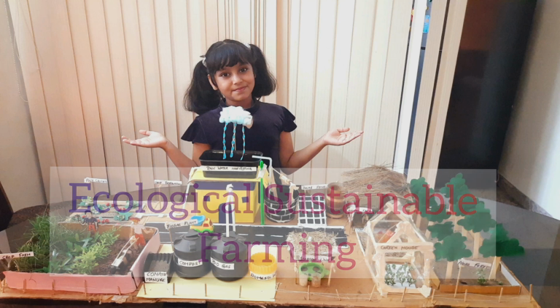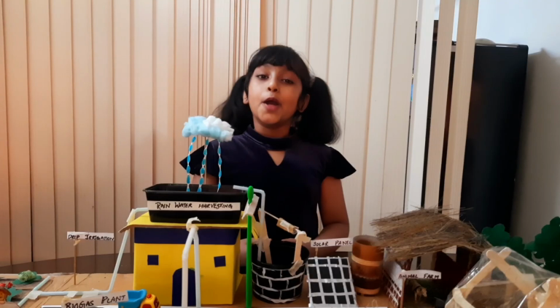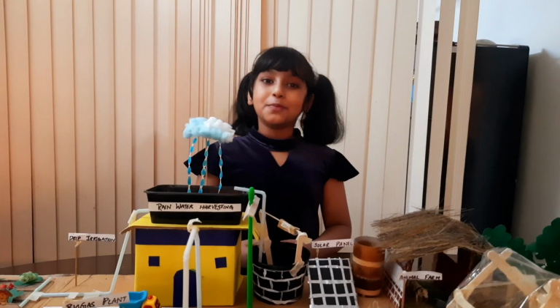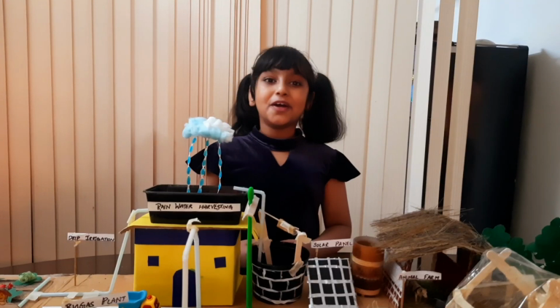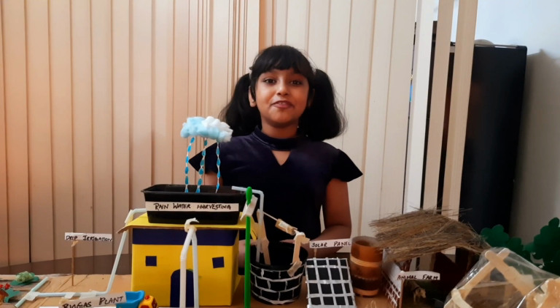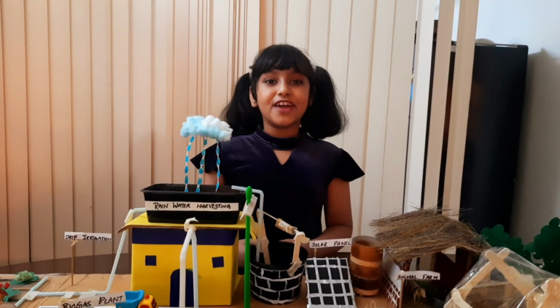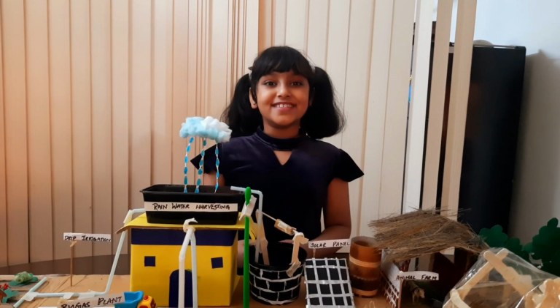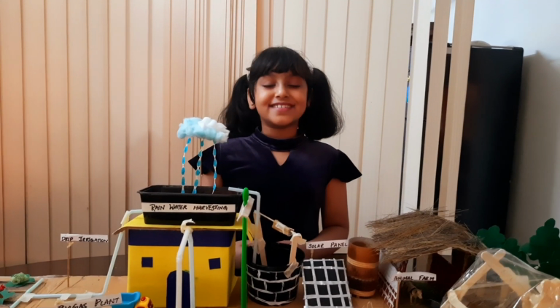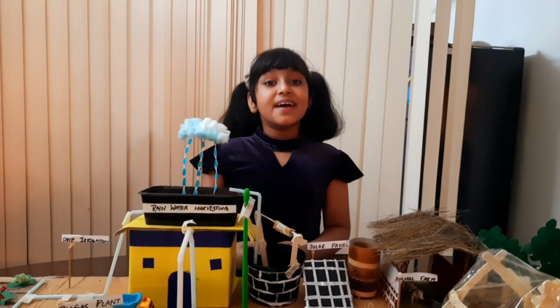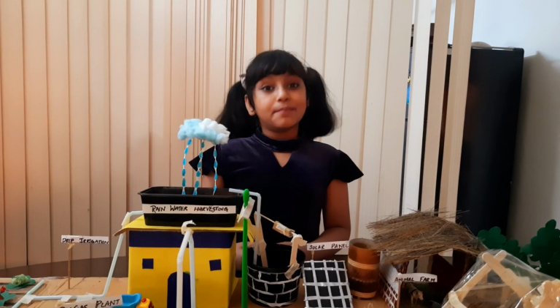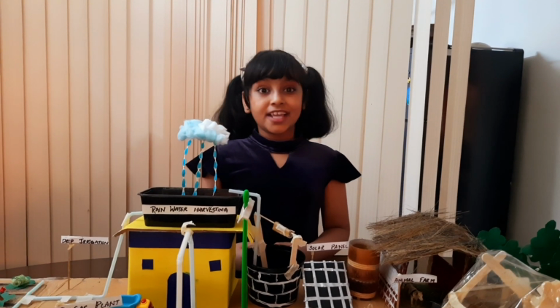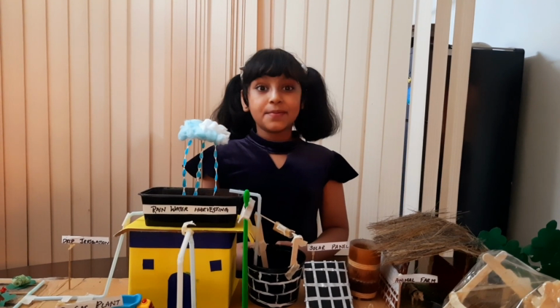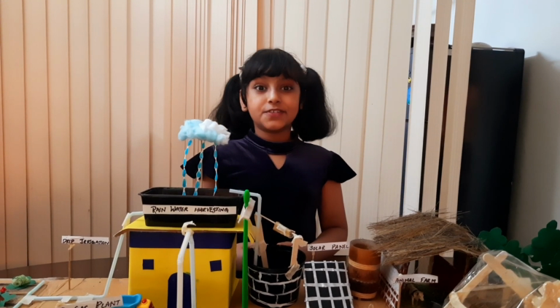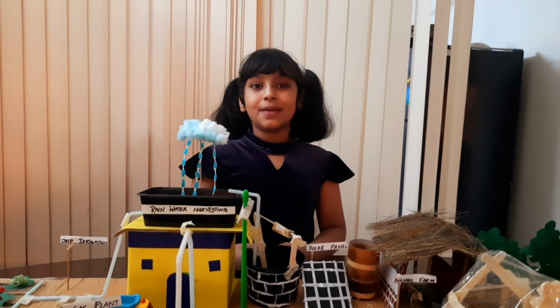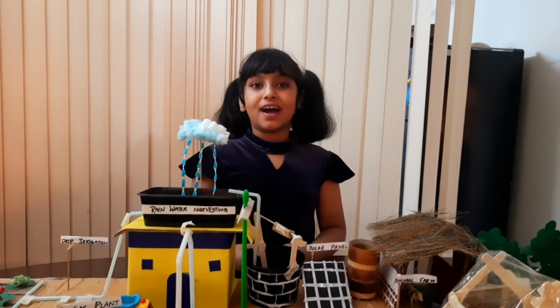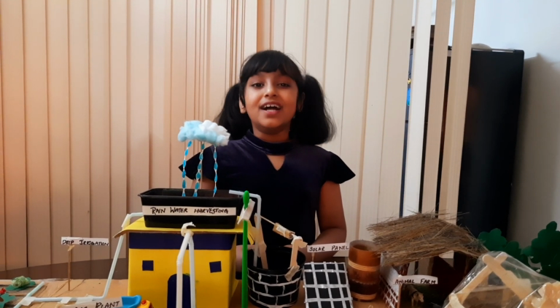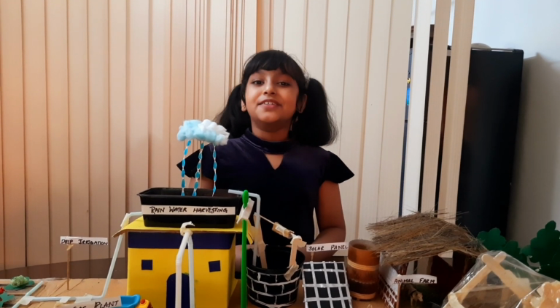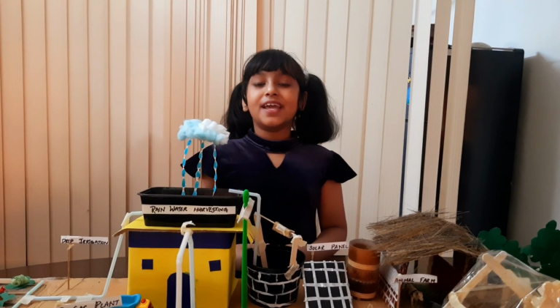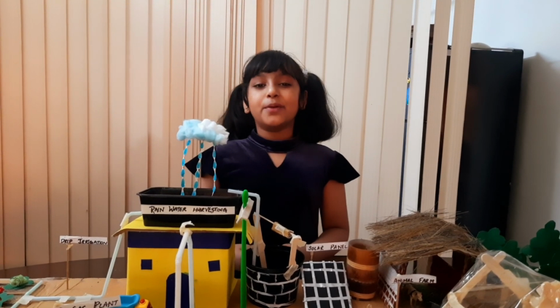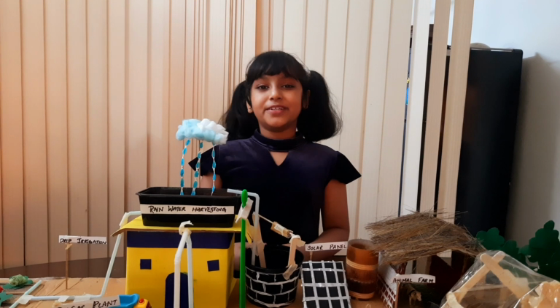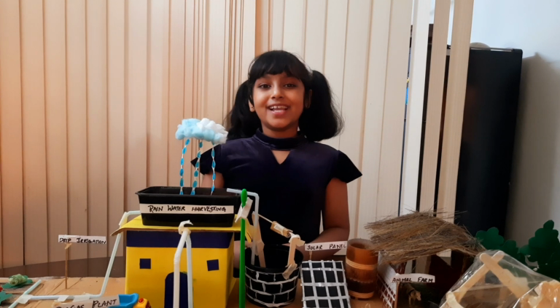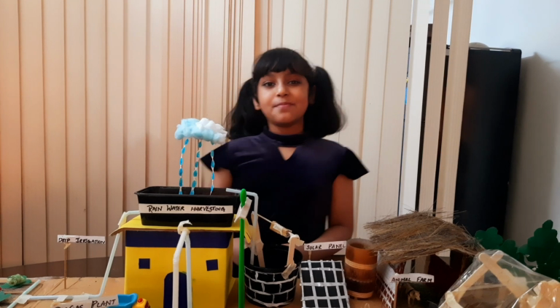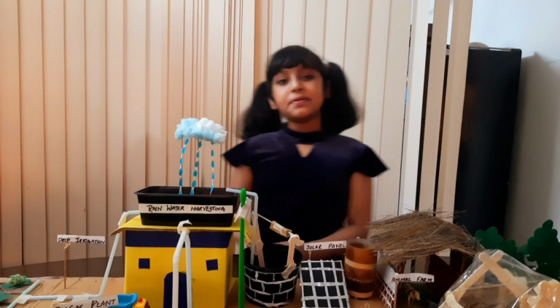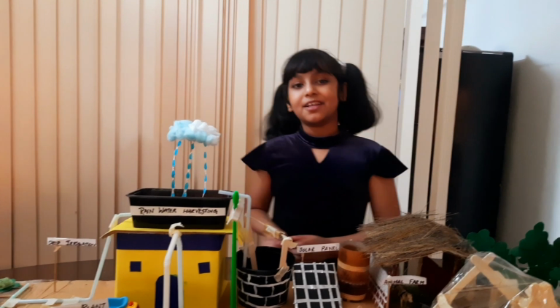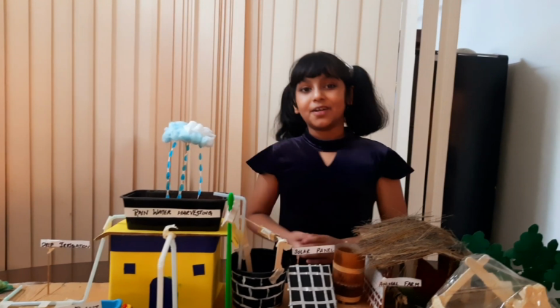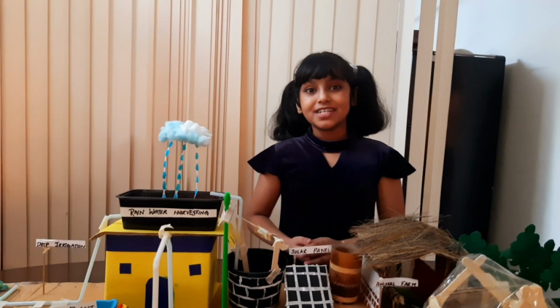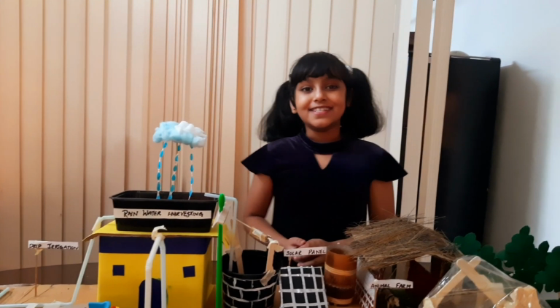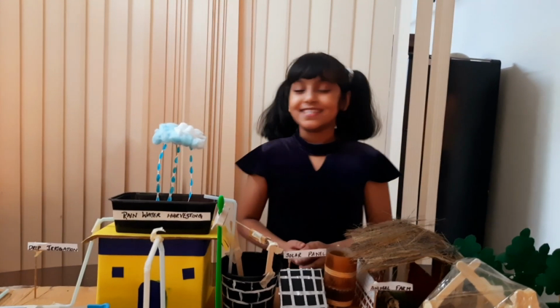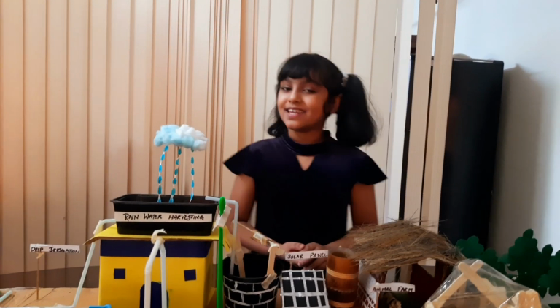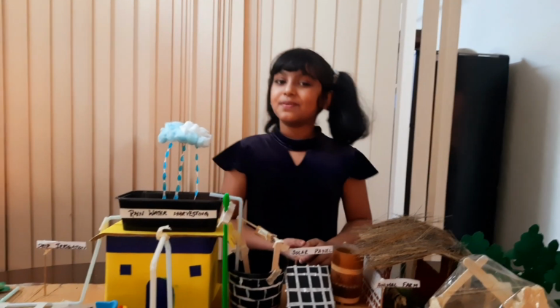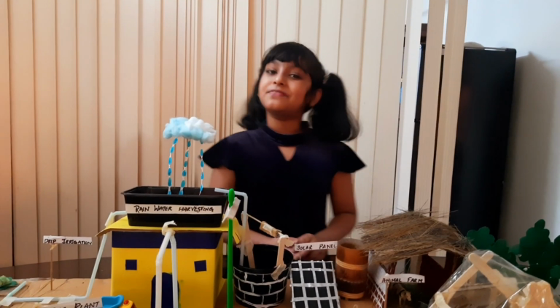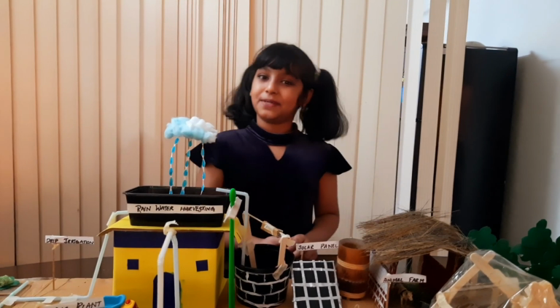Good morning friends! My name is Rudi Ma. Today I am going to tell you about Ecological Sustainable Farming.